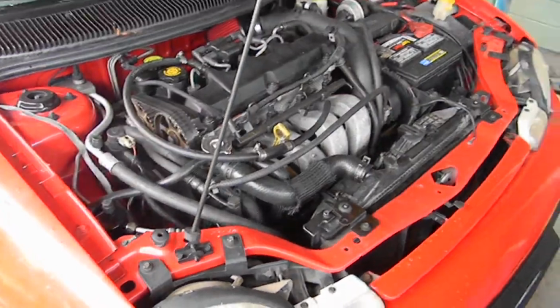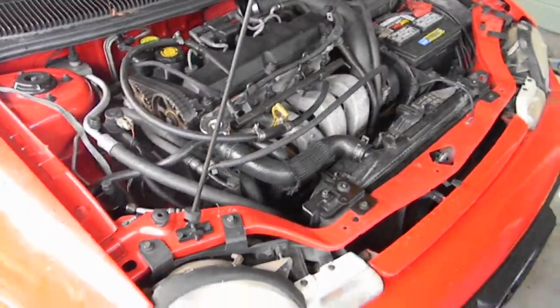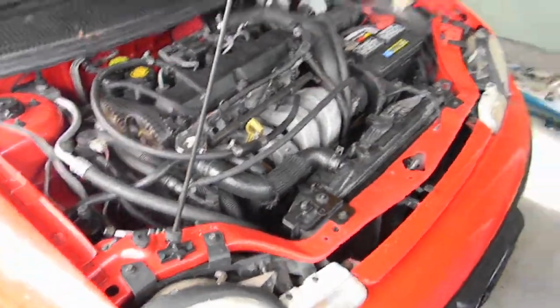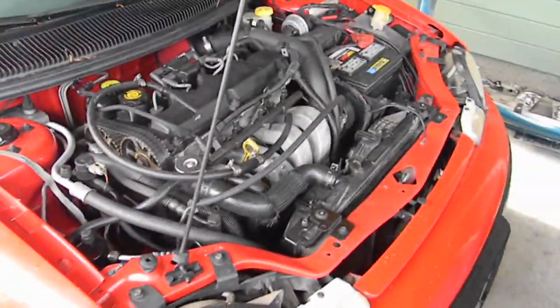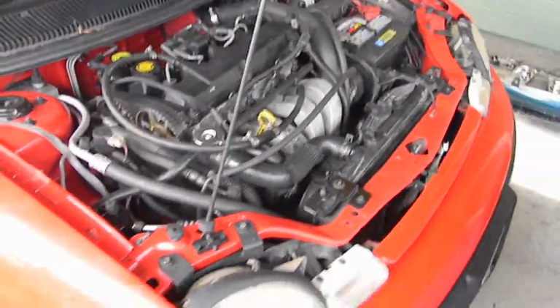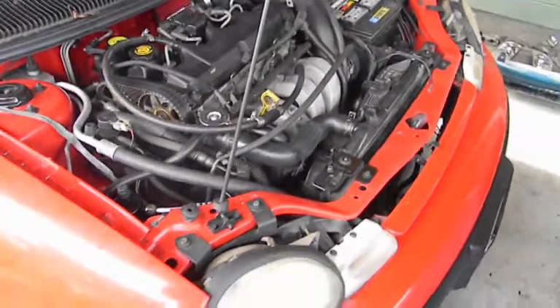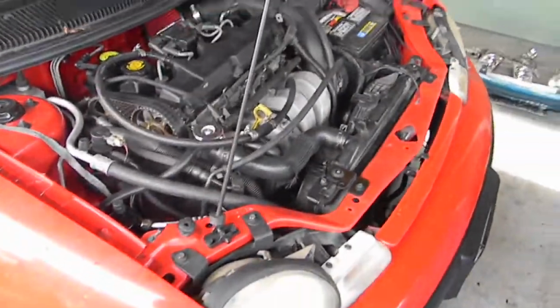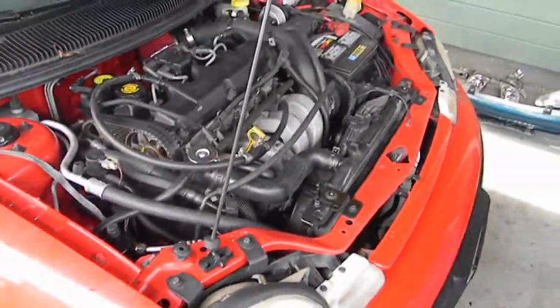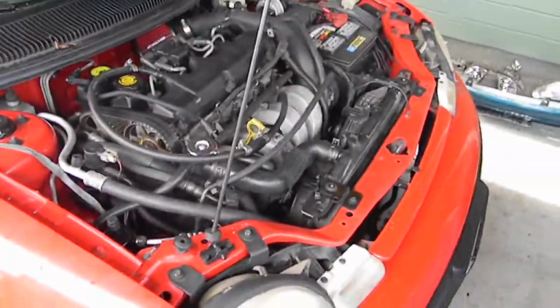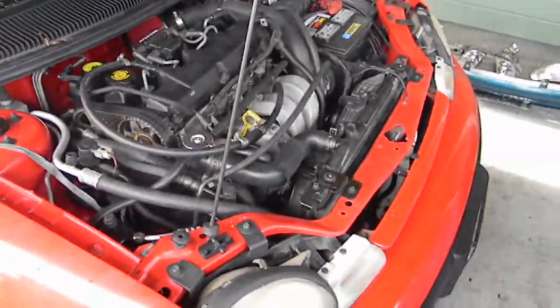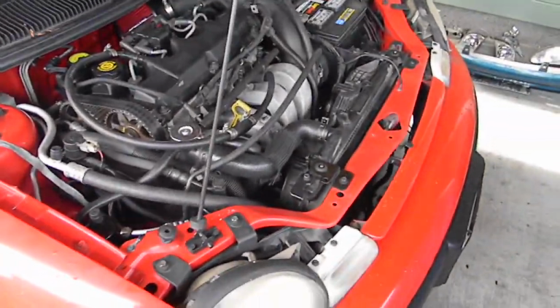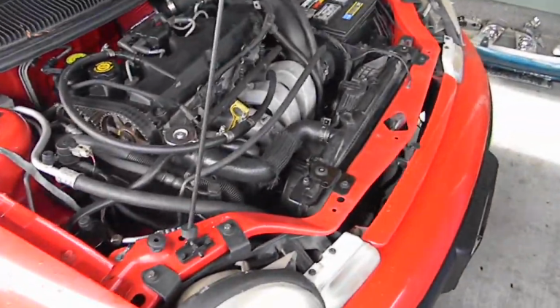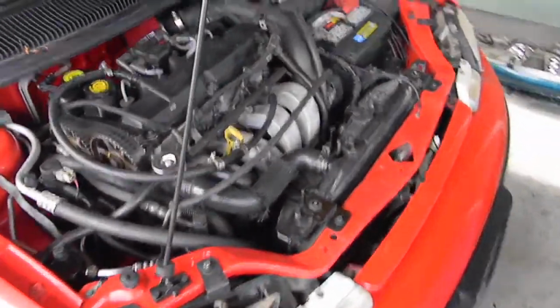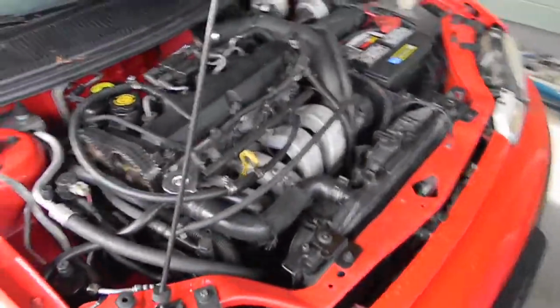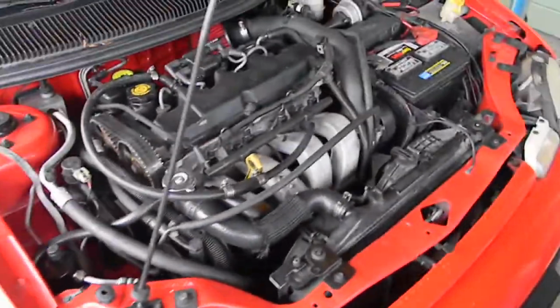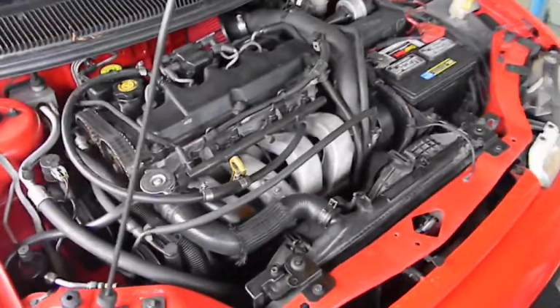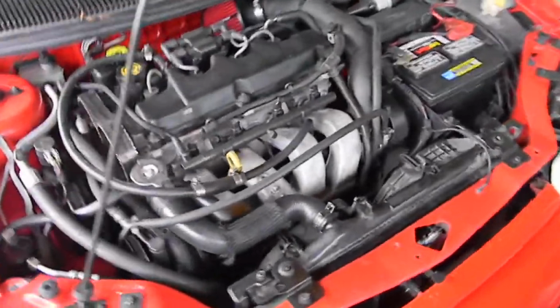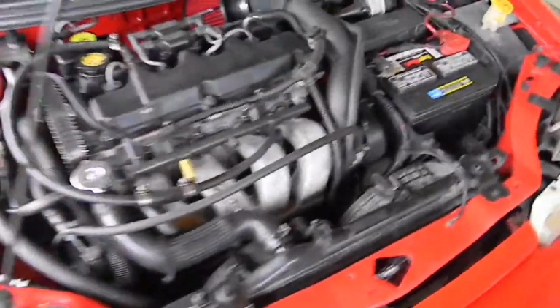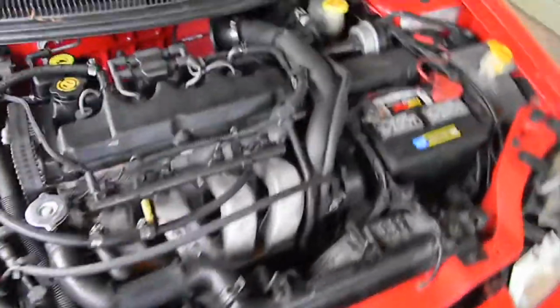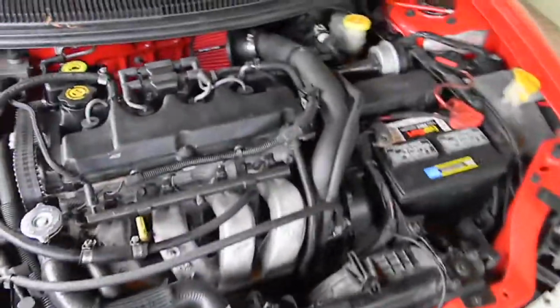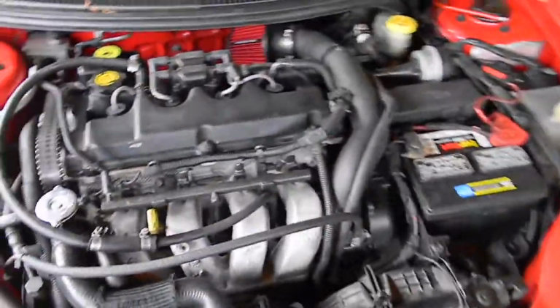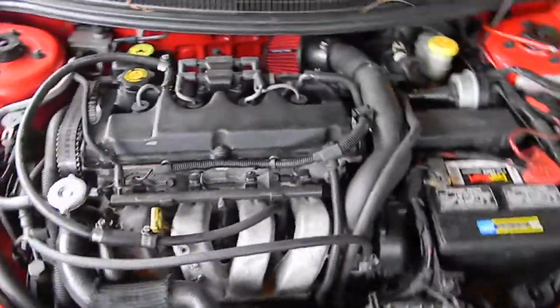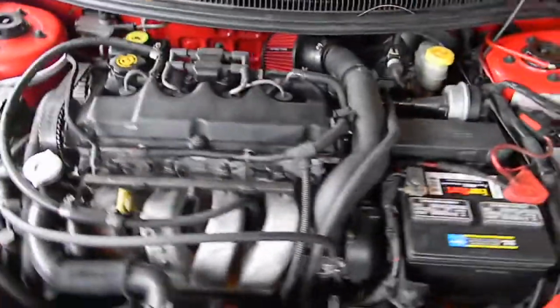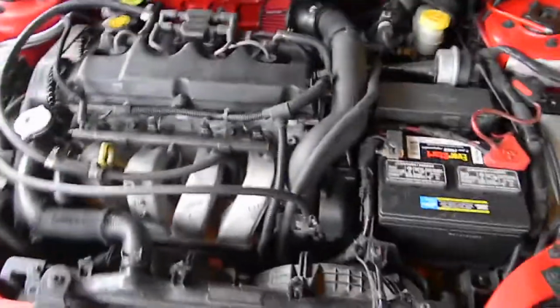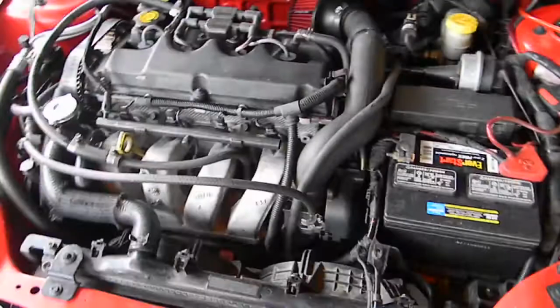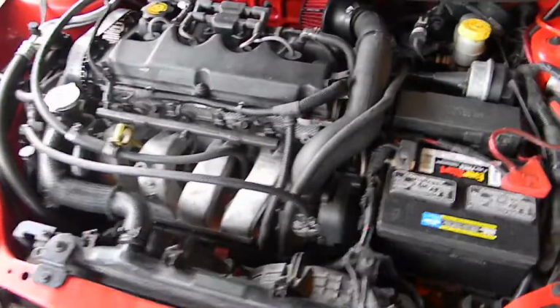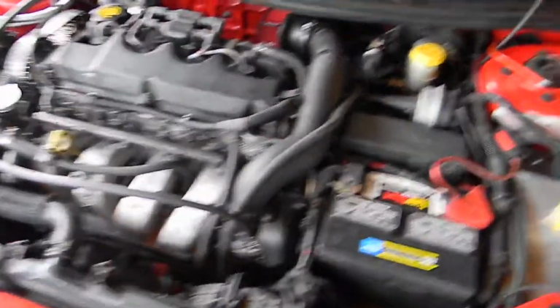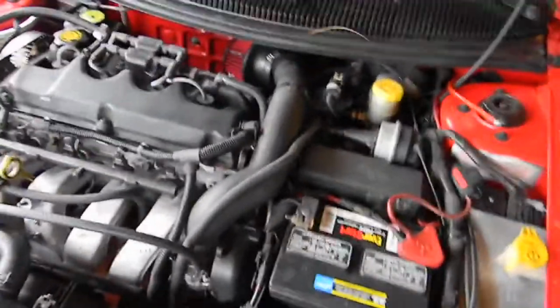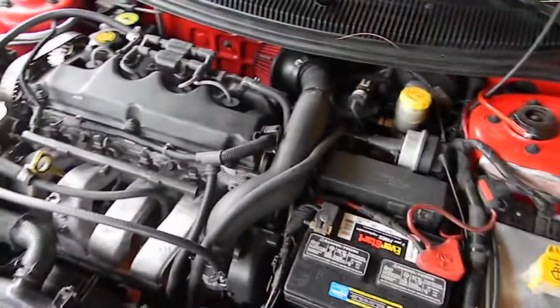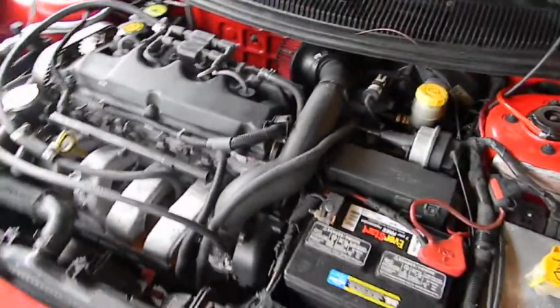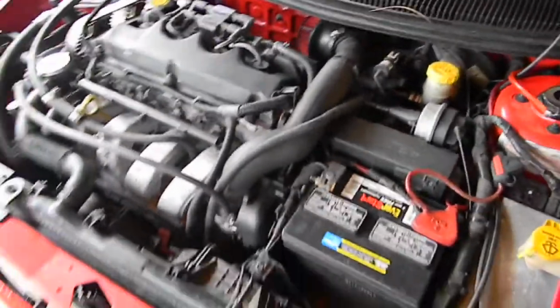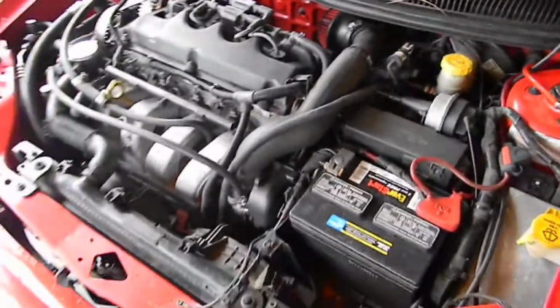Alright, I'm kind of bored right now, I want to post a video. I just rebuilt this engine here in this Neon — just a 2.0.